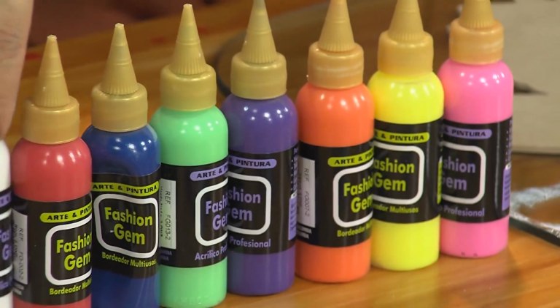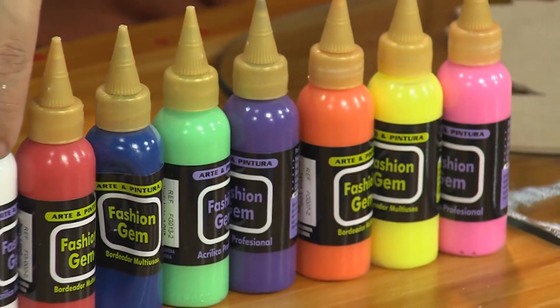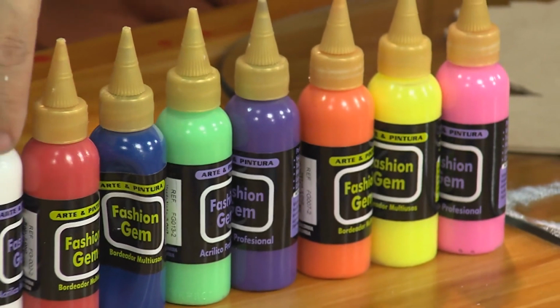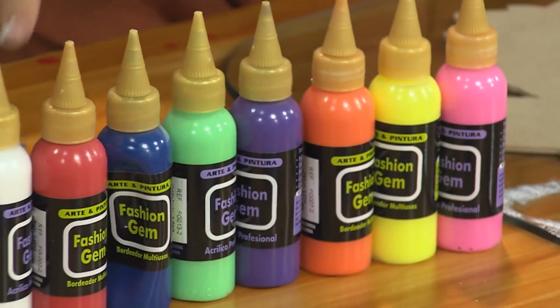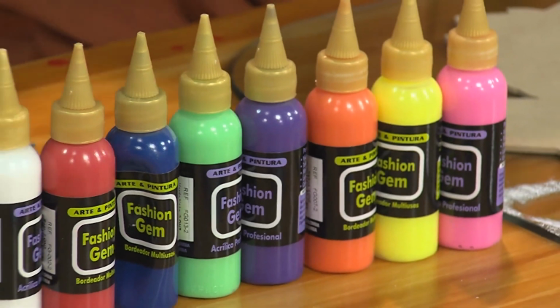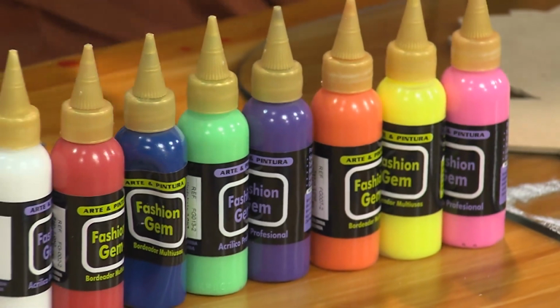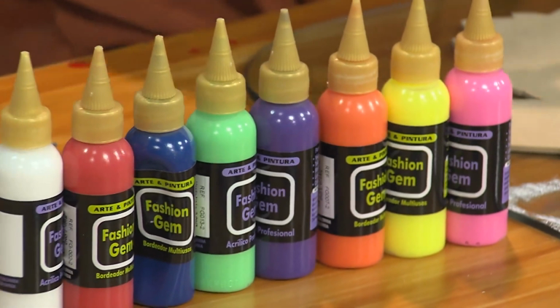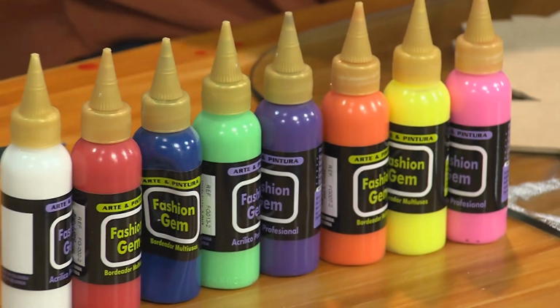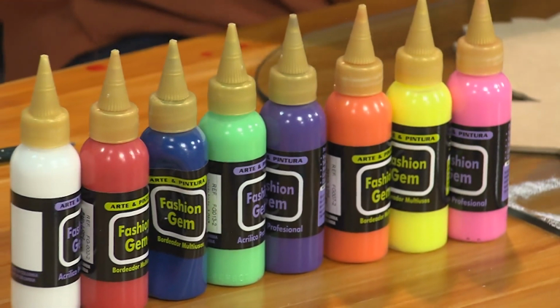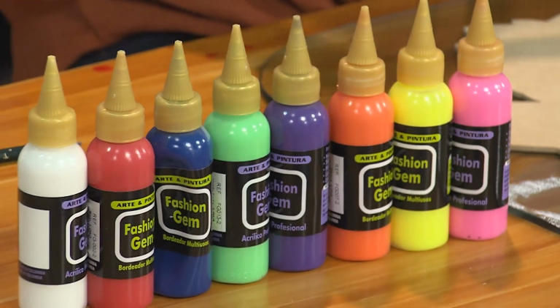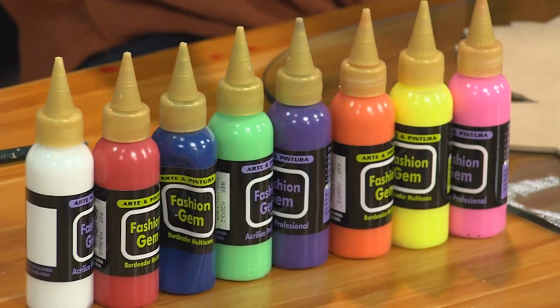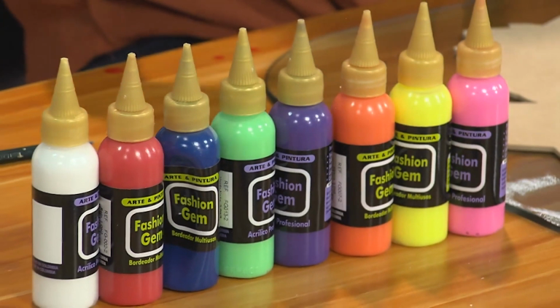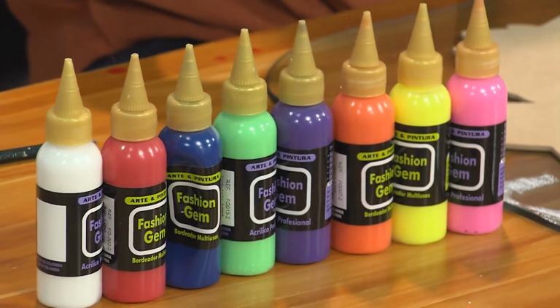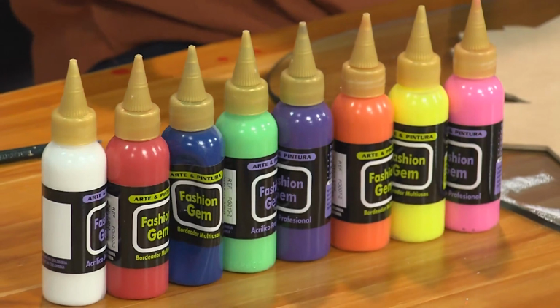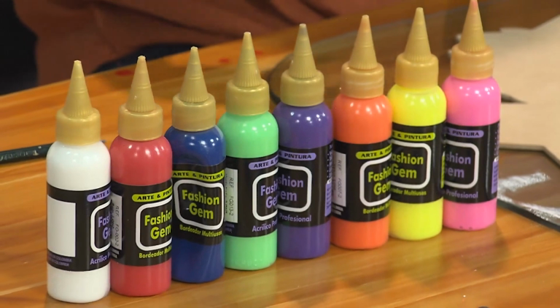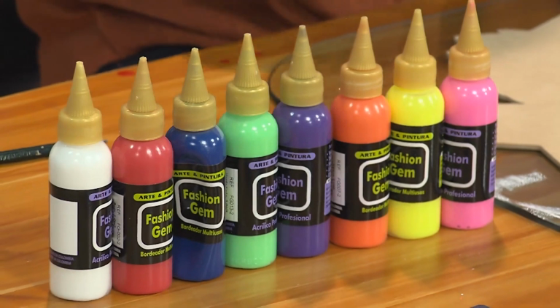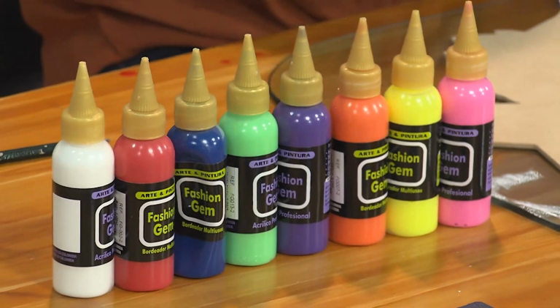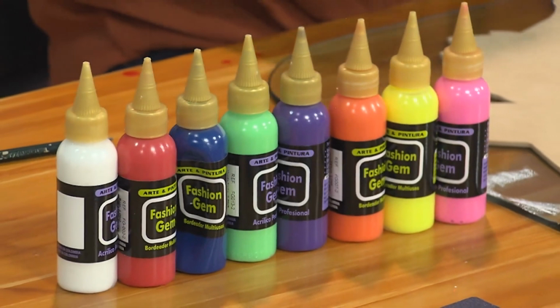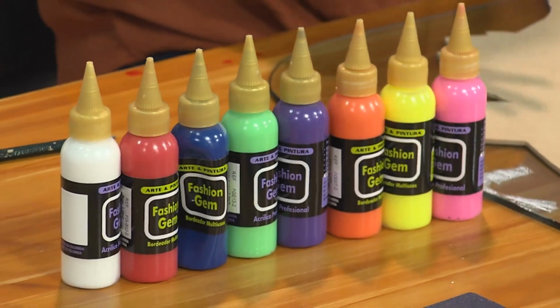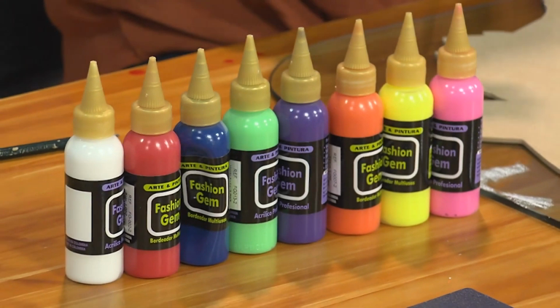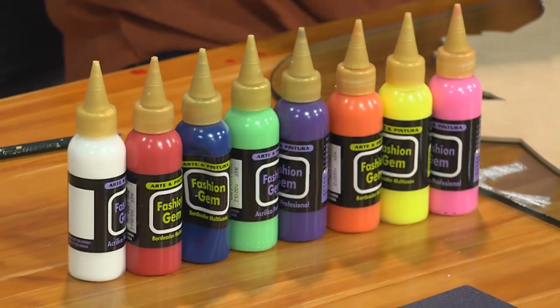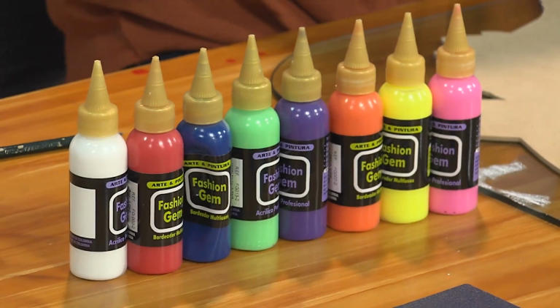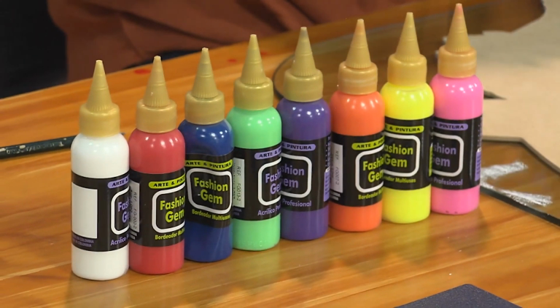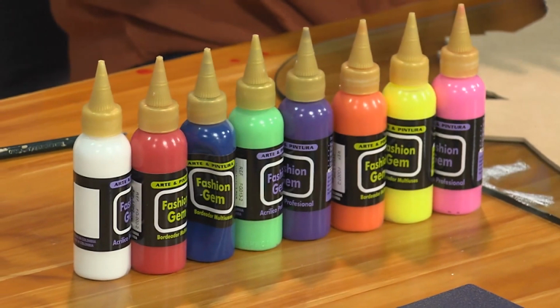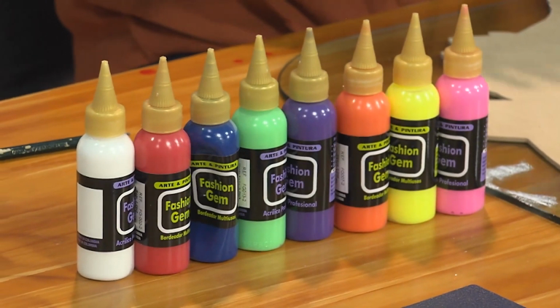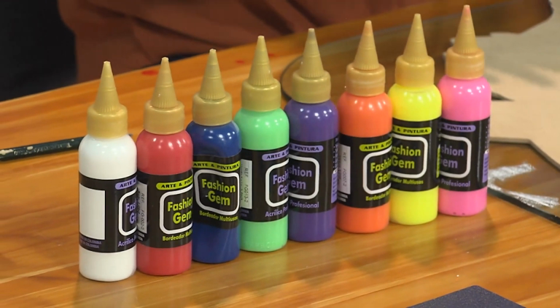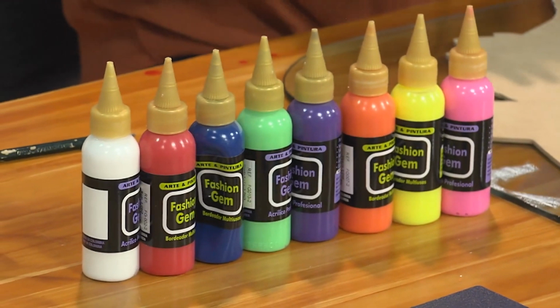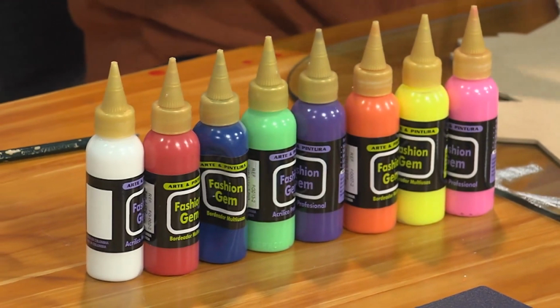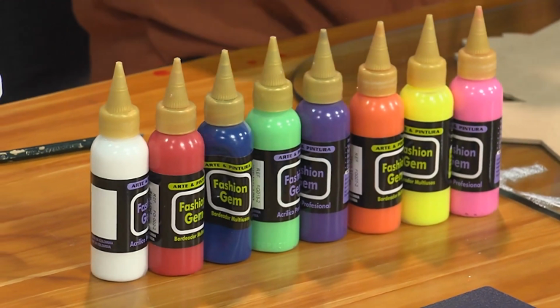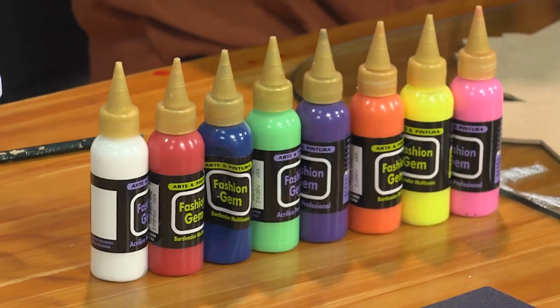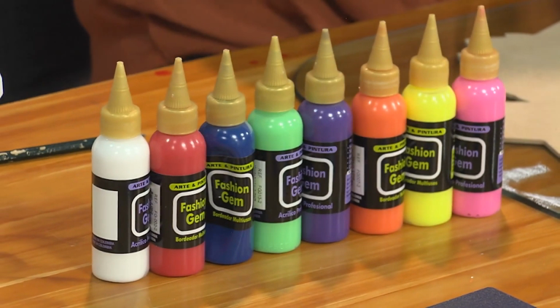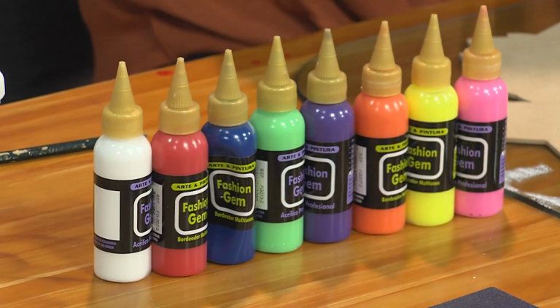Lo que vamos a cambiar es el material: el Fashion Gem, que es un bordeador multiusos. Tenemos cereza neón, amarillo neón, naranja, violeta, verde neón, azul, rojo y blanco. Si ustedes quisieran aumentar o minimizar la gama, lo pueden lograr. Esos me encantan porque todos son muy vibrantes, le van a dar una tonalidad muy bonita a nuestro pez.